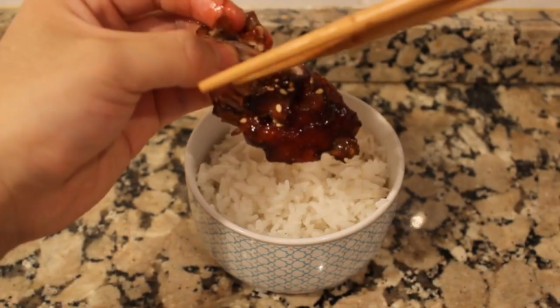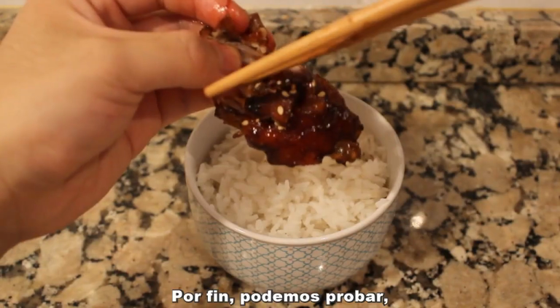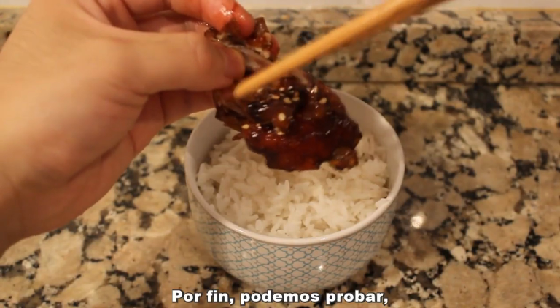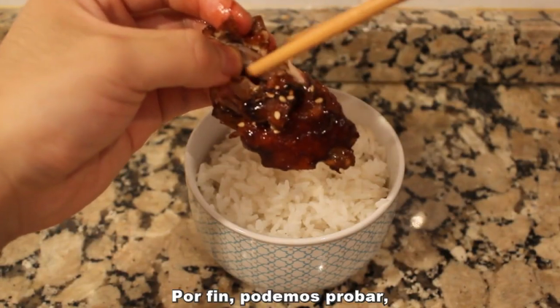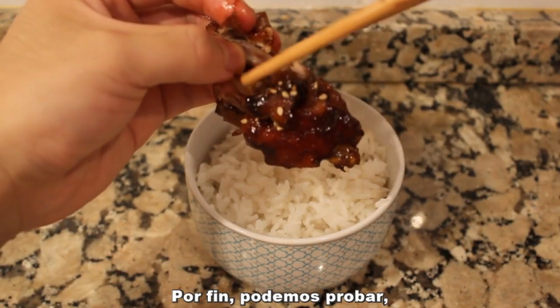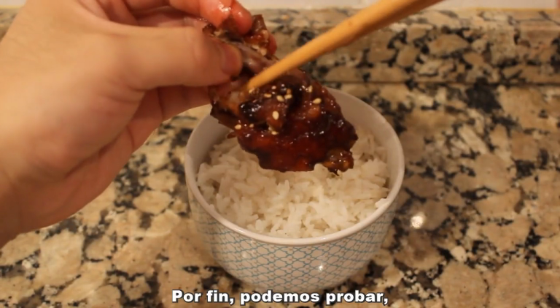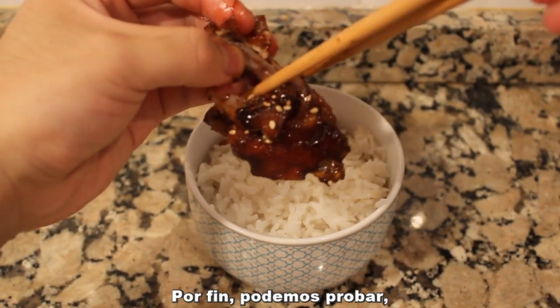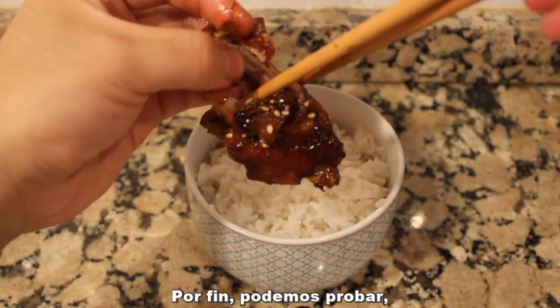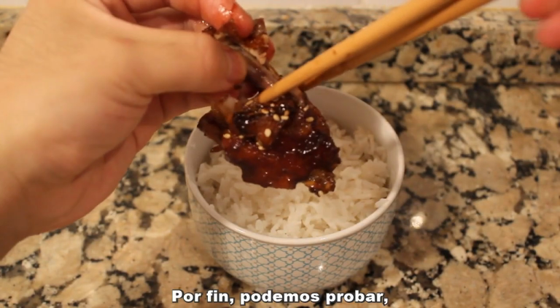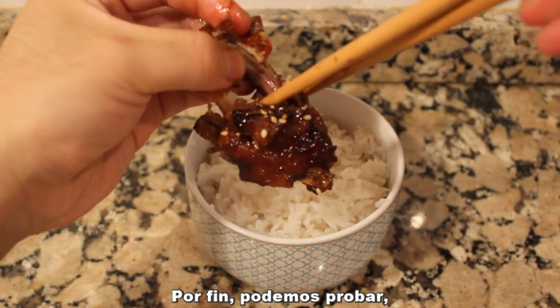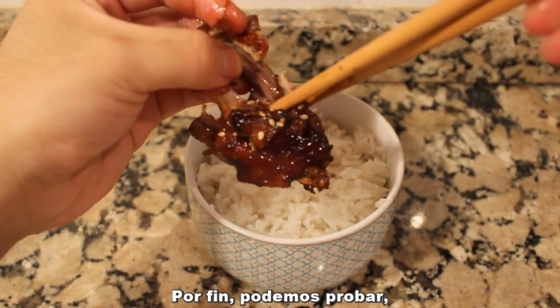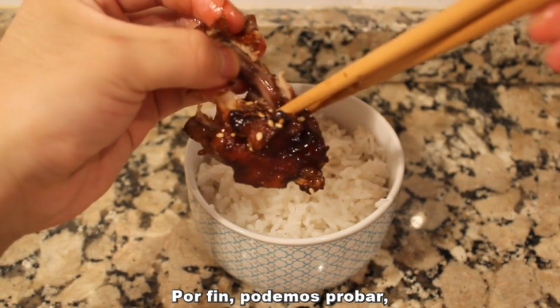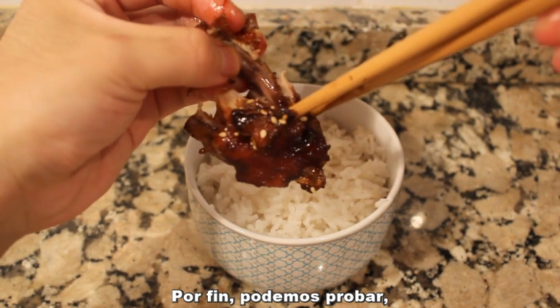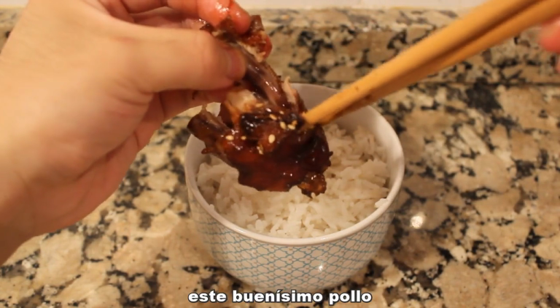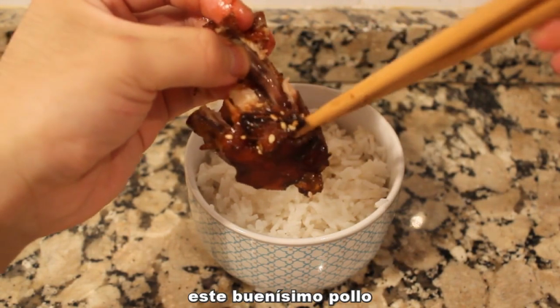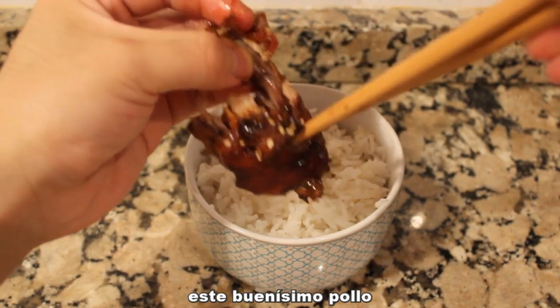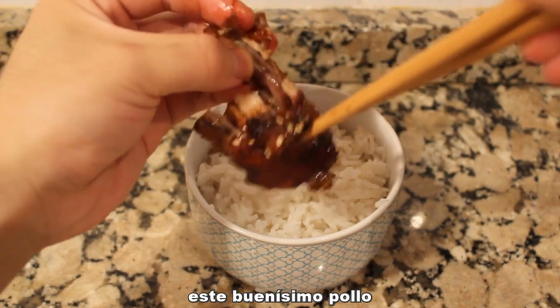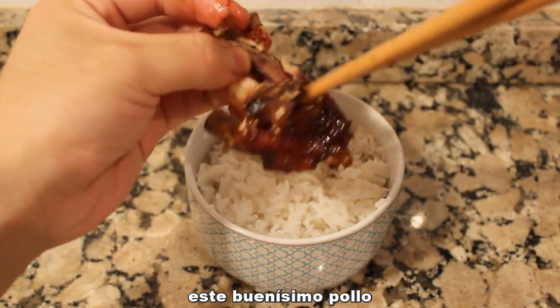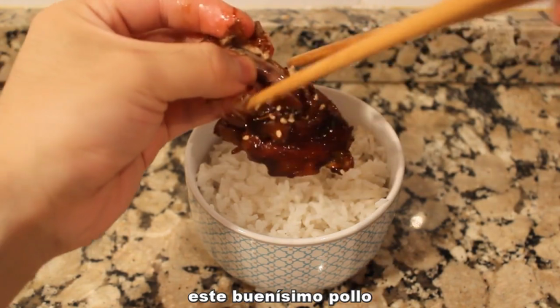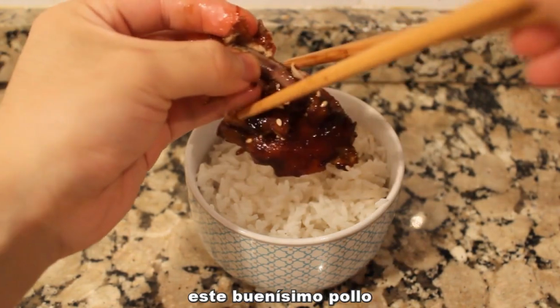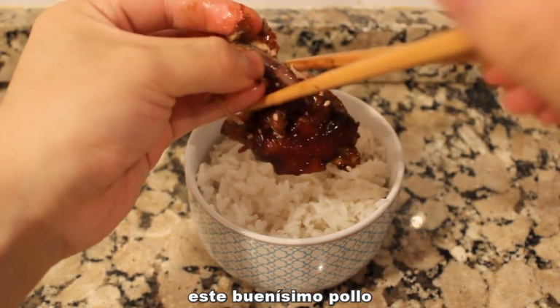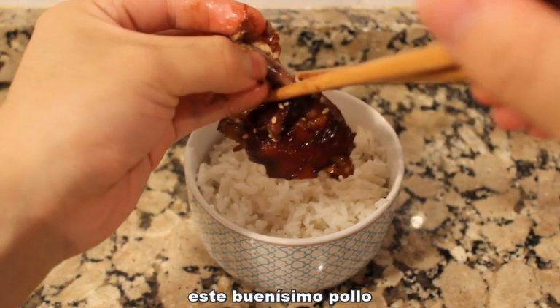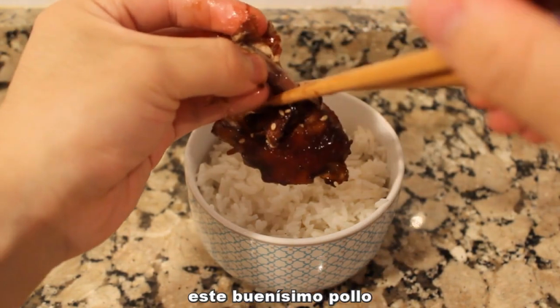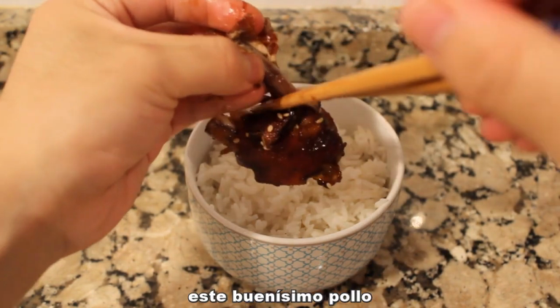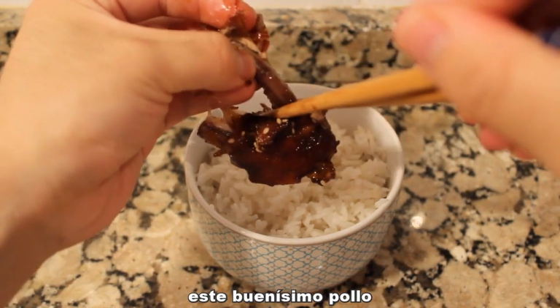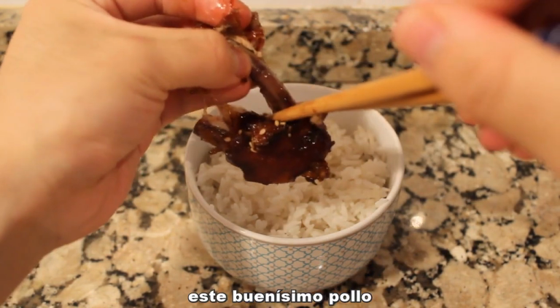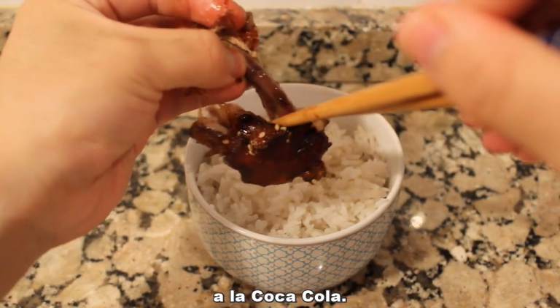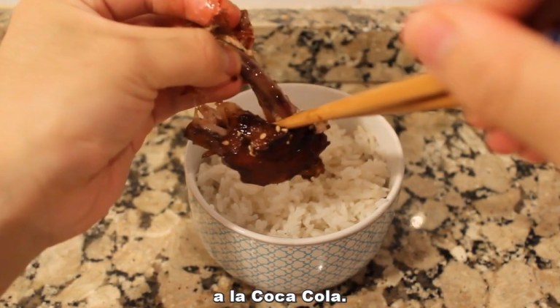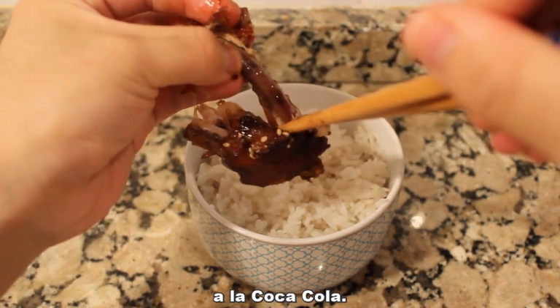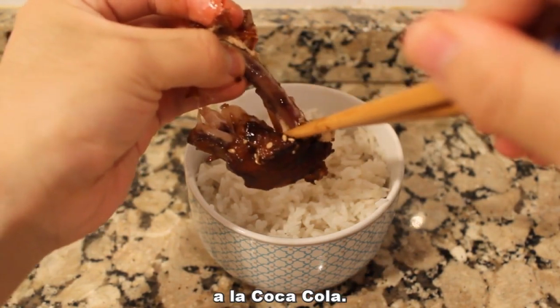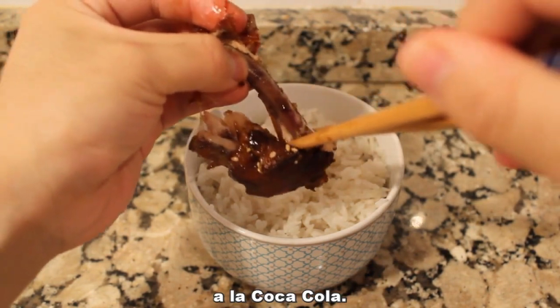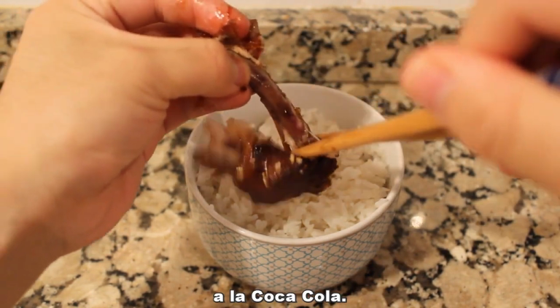Finally, we're ready to try the finger-licking good Coca-Cola chicken. Leave a comment to let me know what you think!